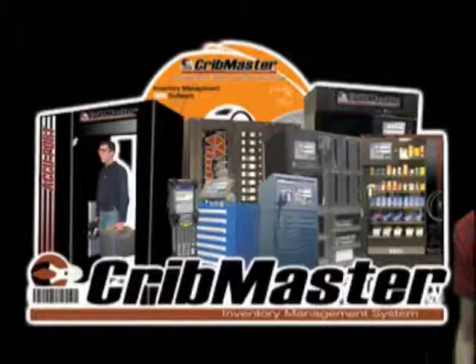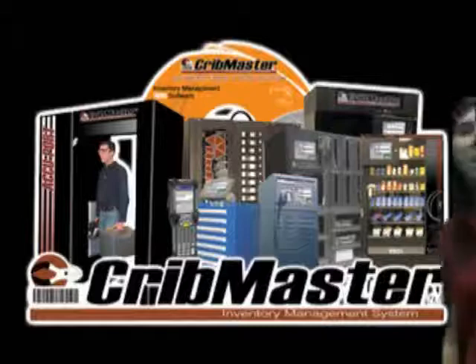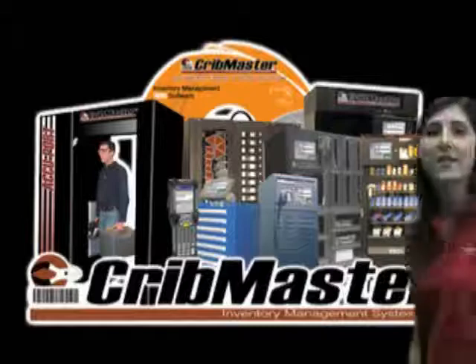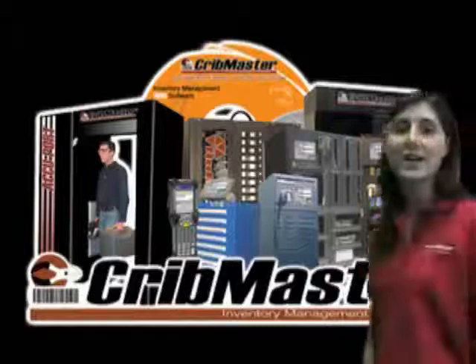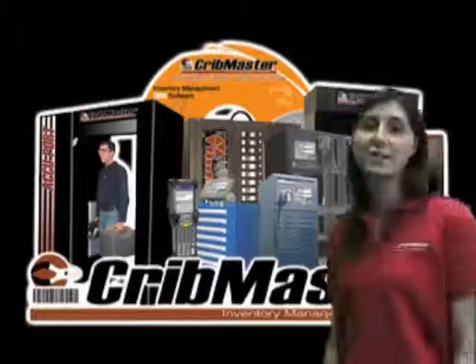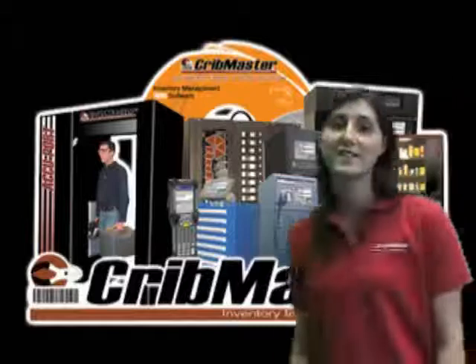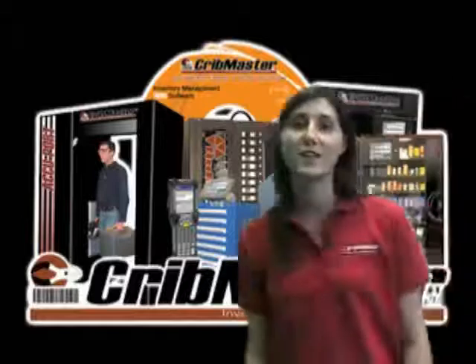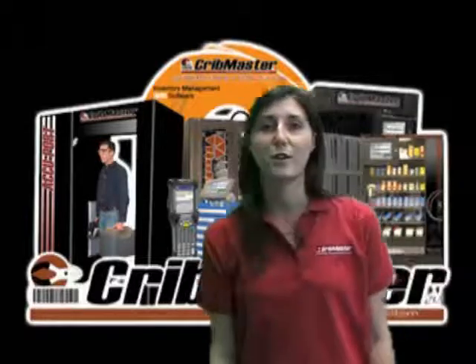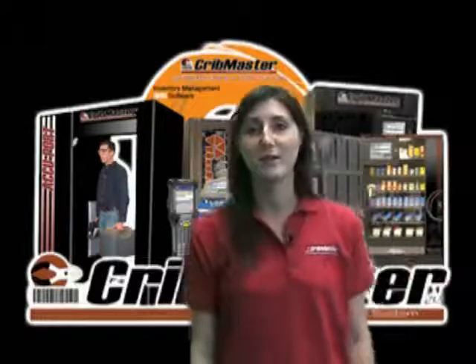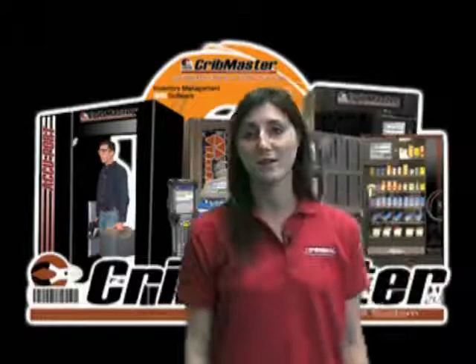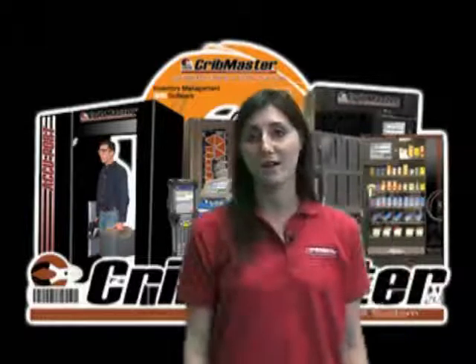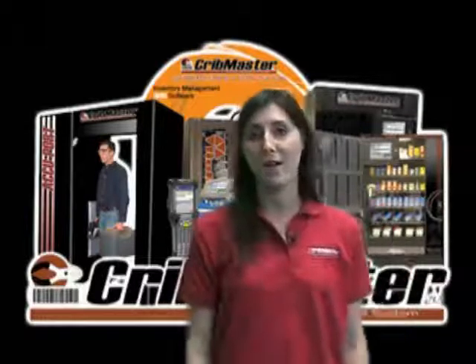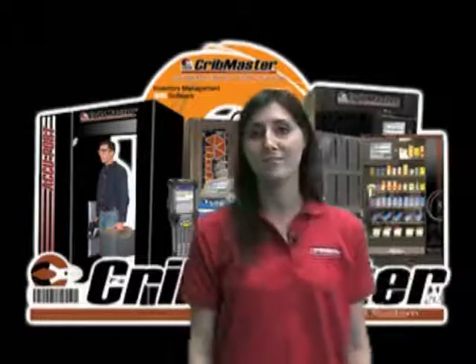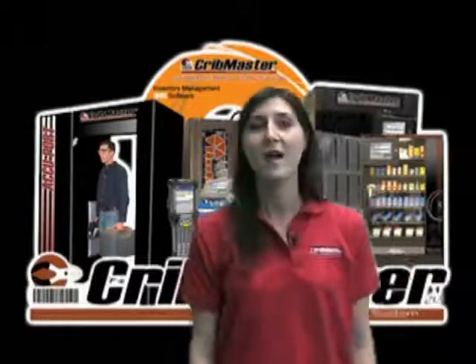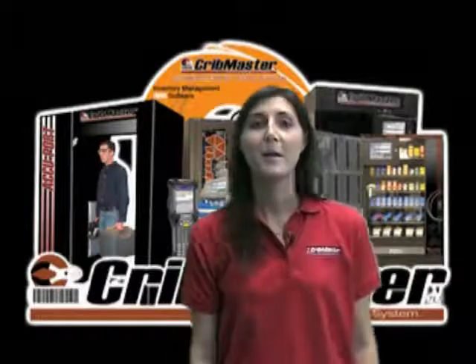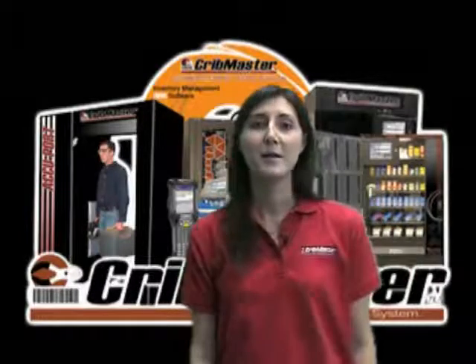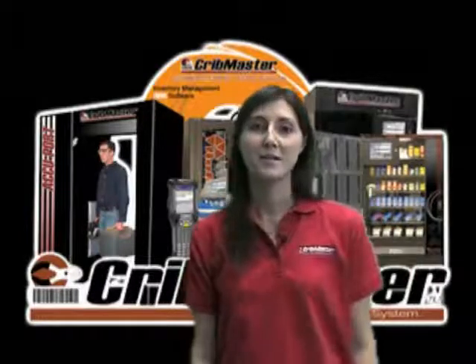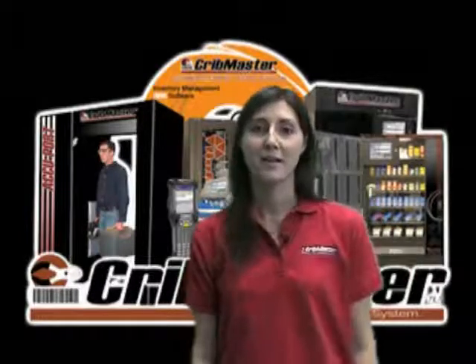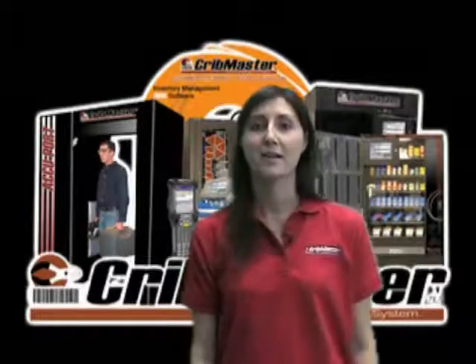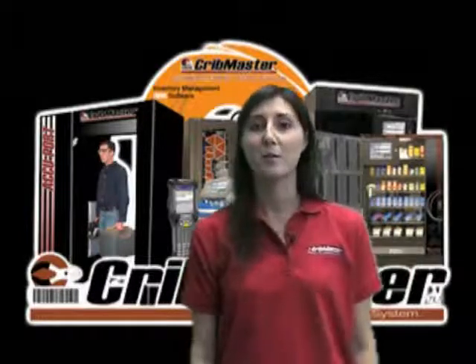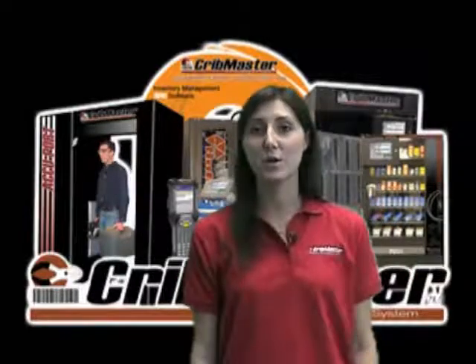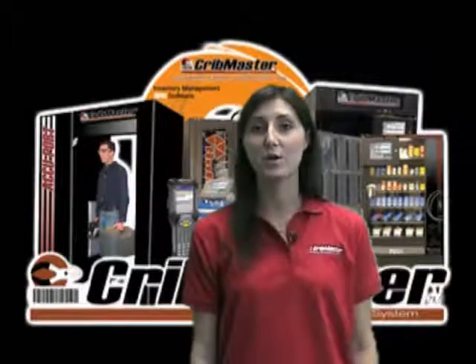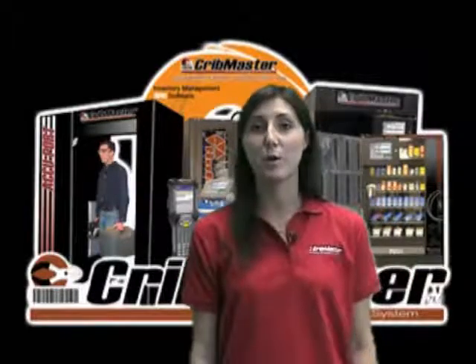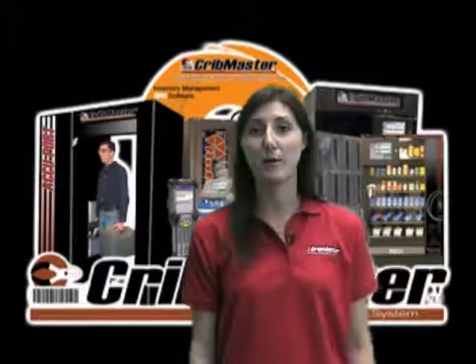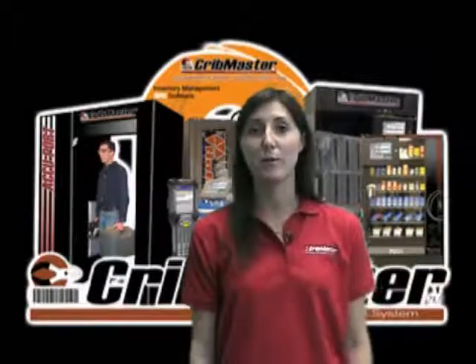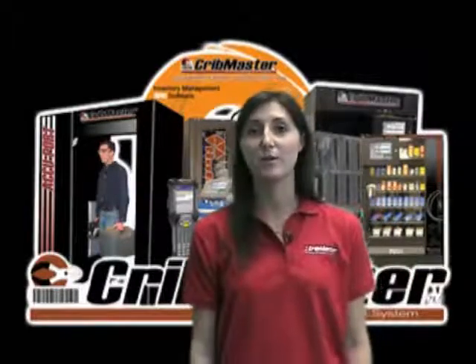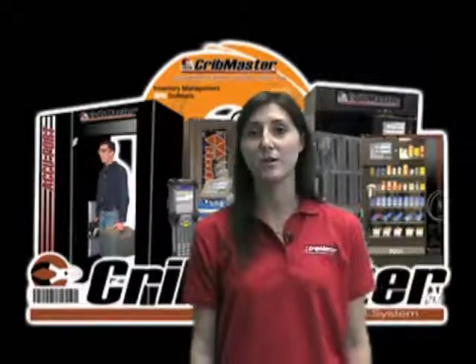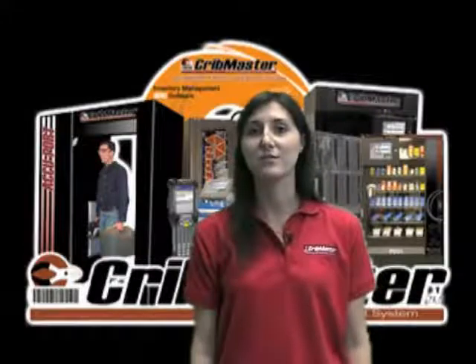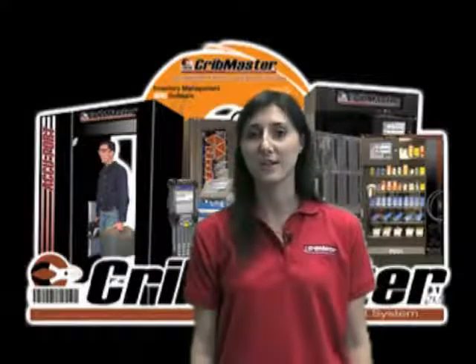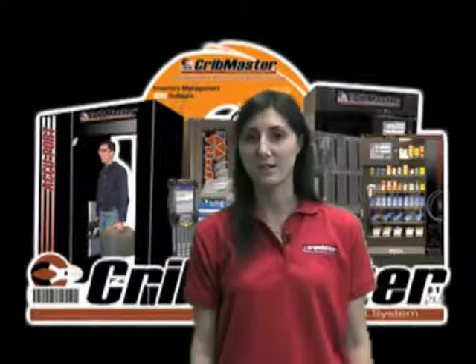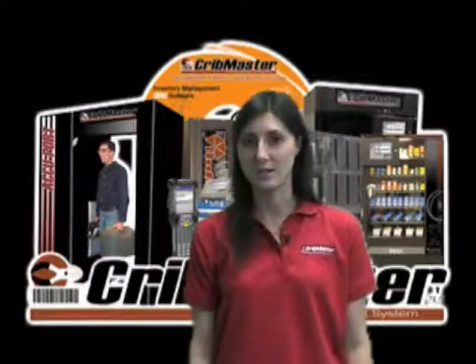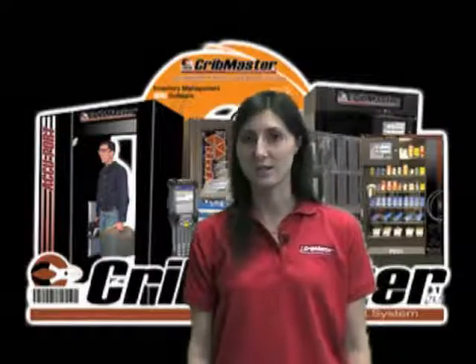Thanks for visiting CribMaster.com. My name is Kelly and I'll be showing you more of our point of use vending solutions.